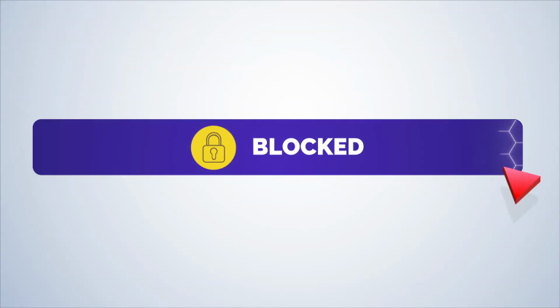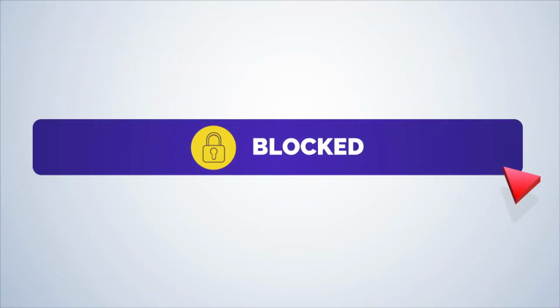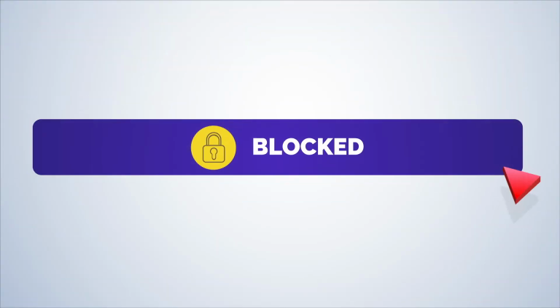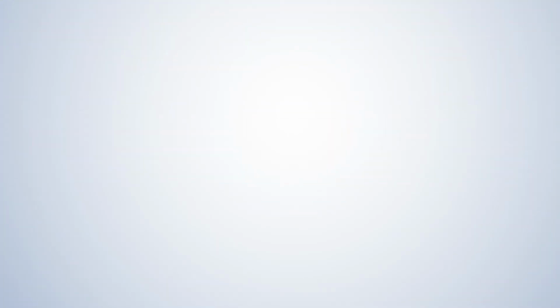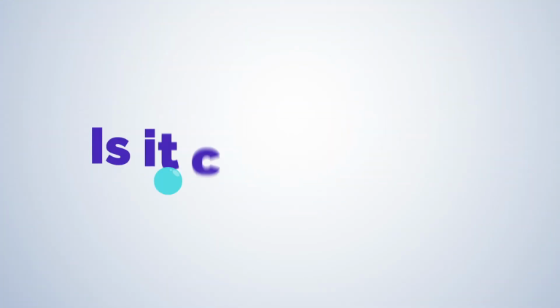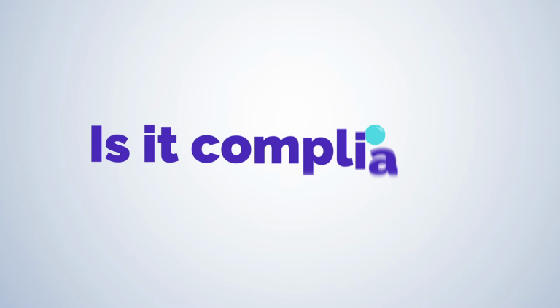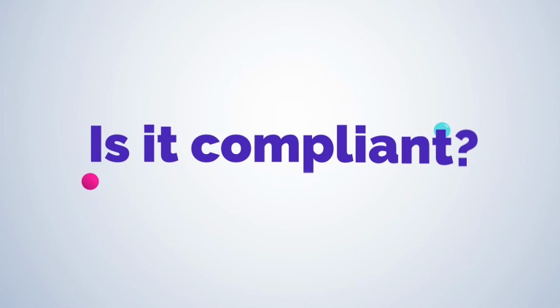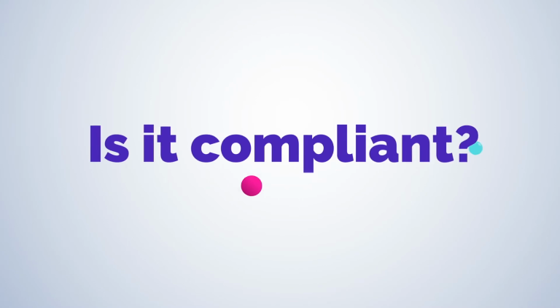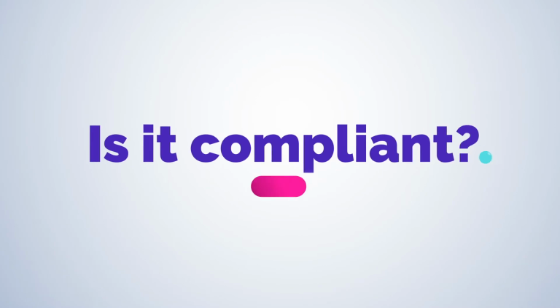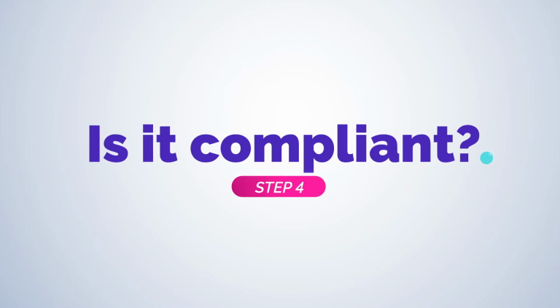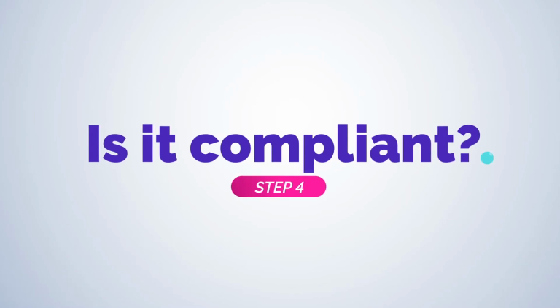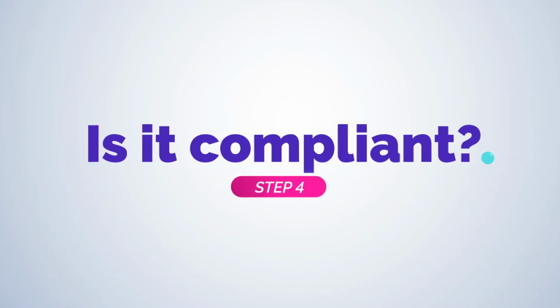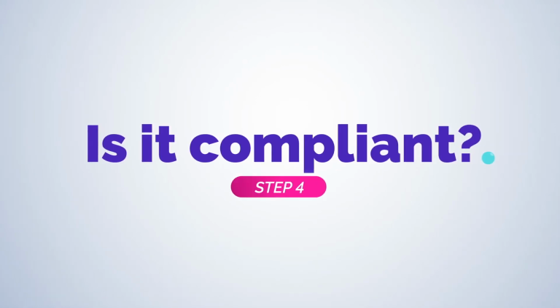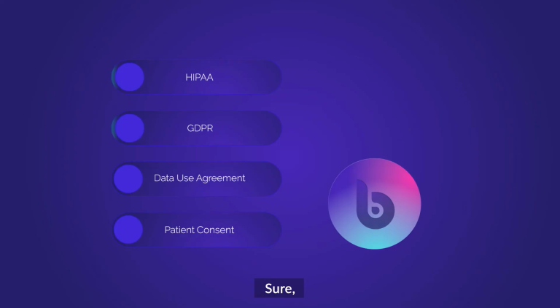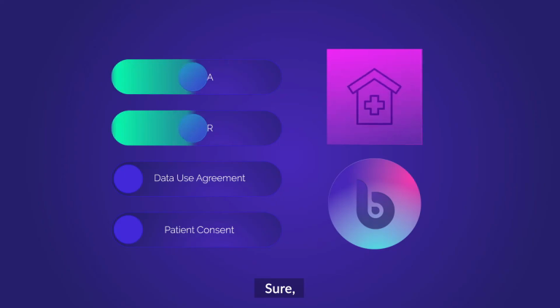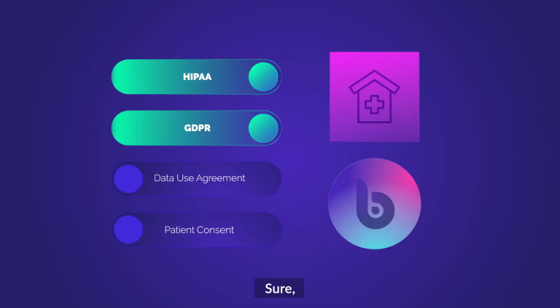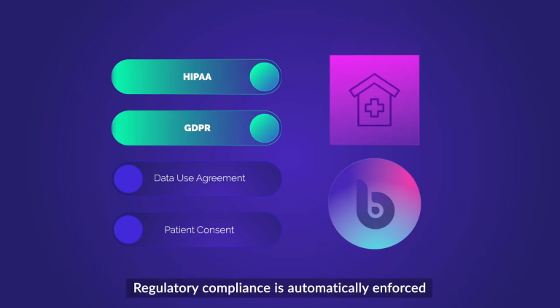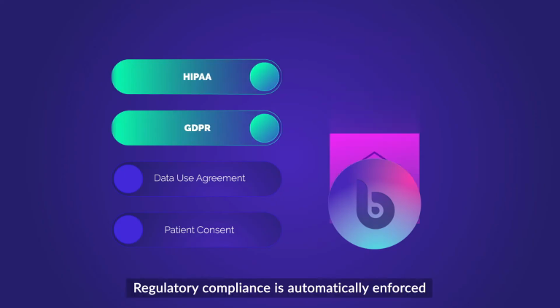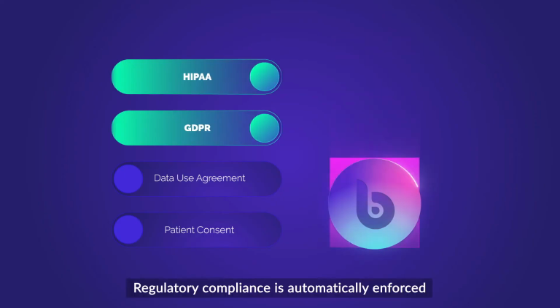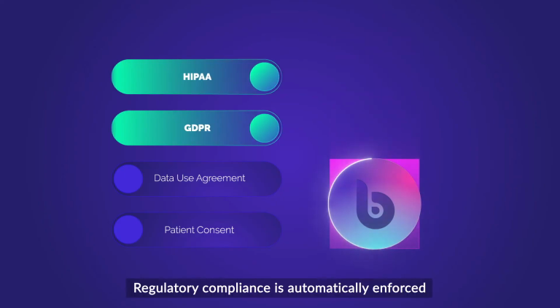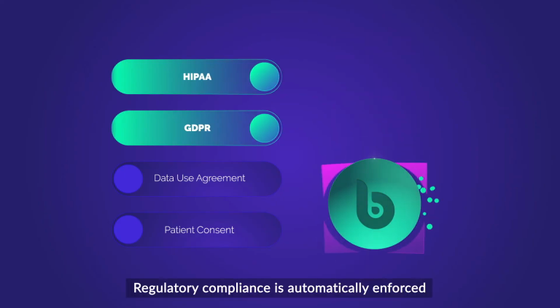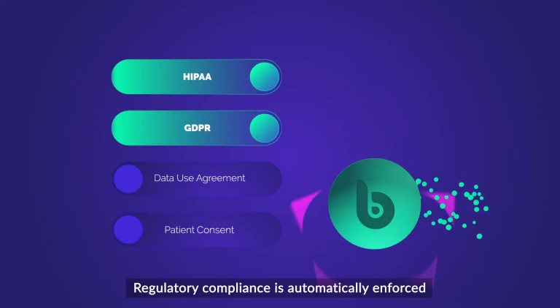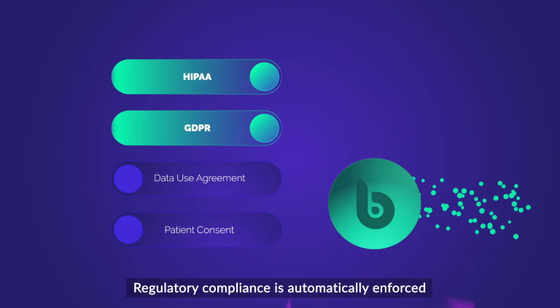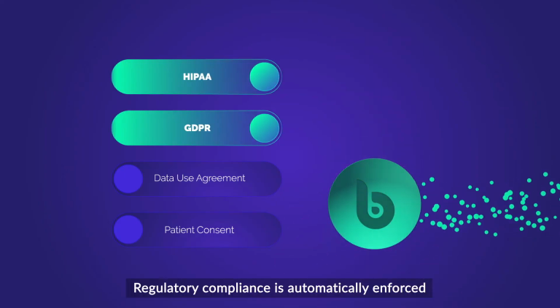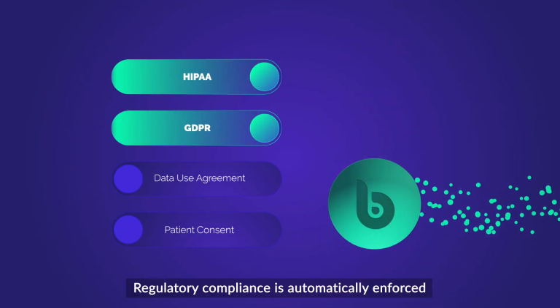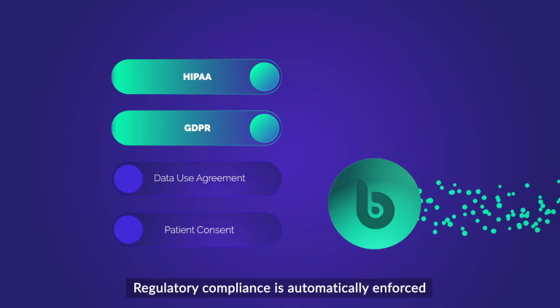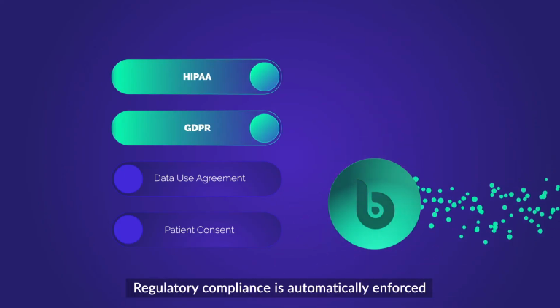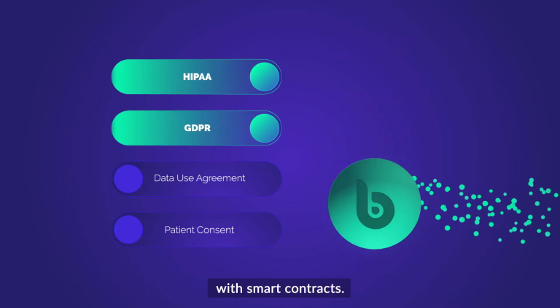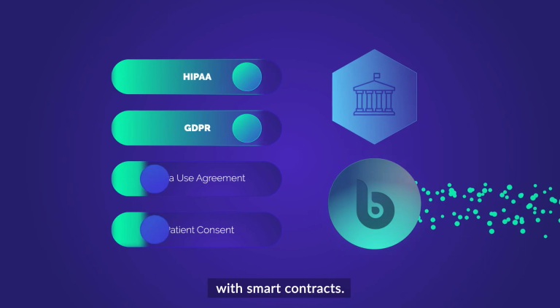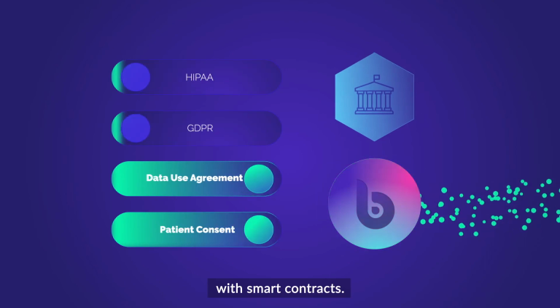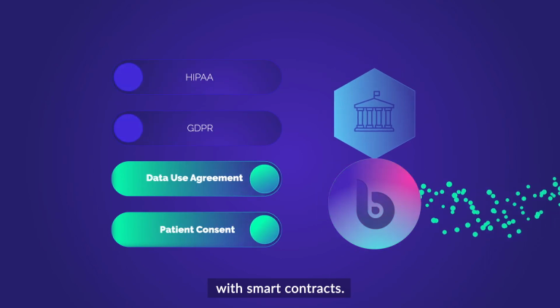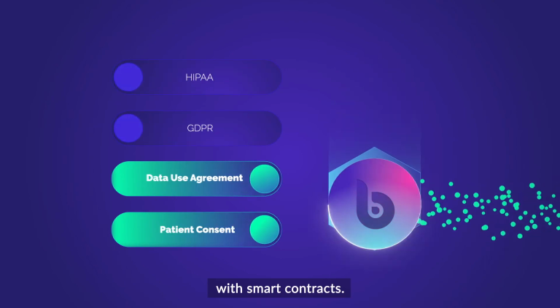Is it compliant? Sure. Regulatory compliance is automatically enforced with smart contracts.